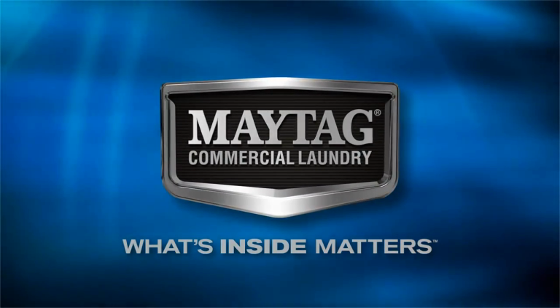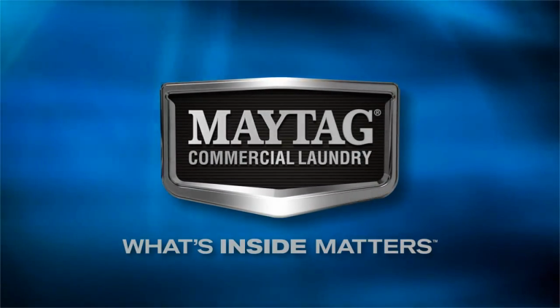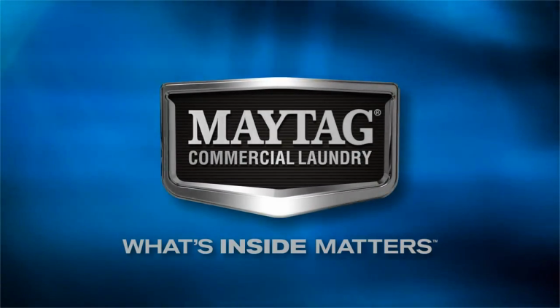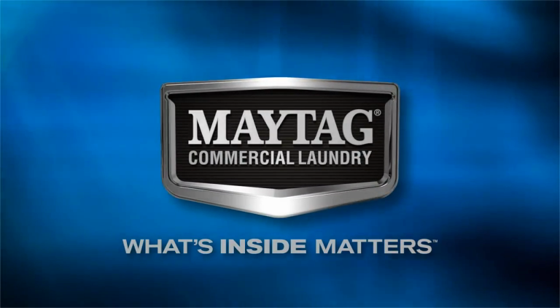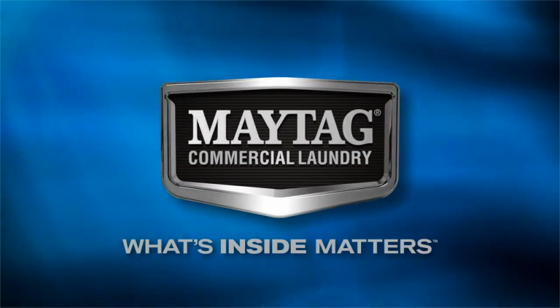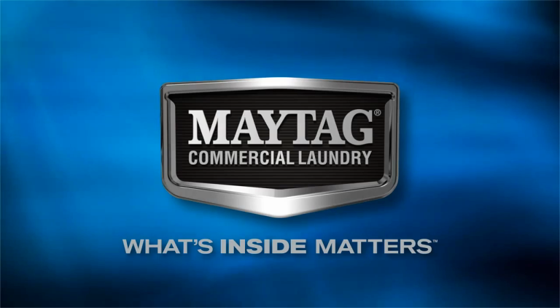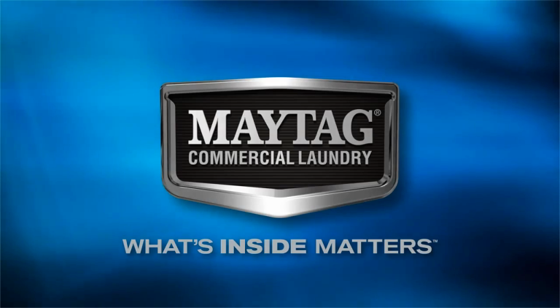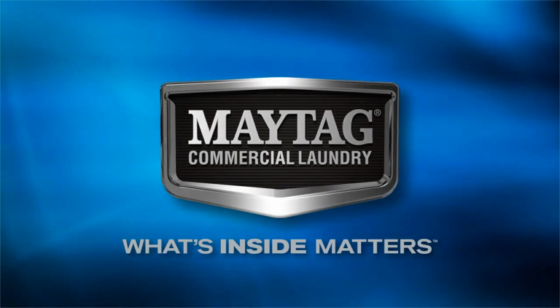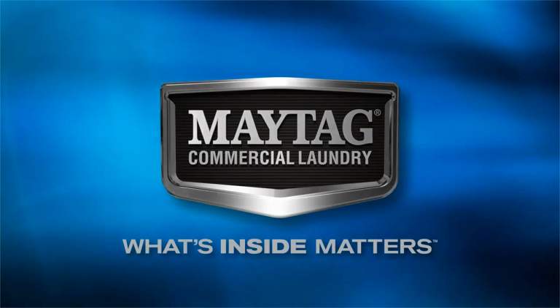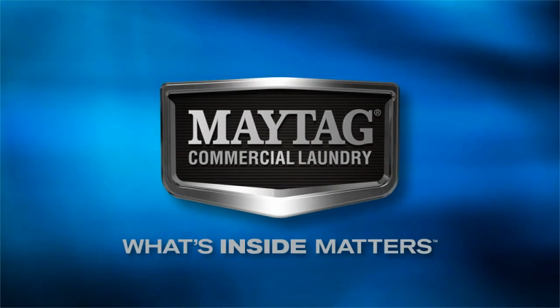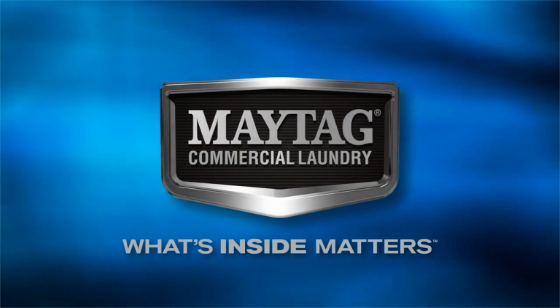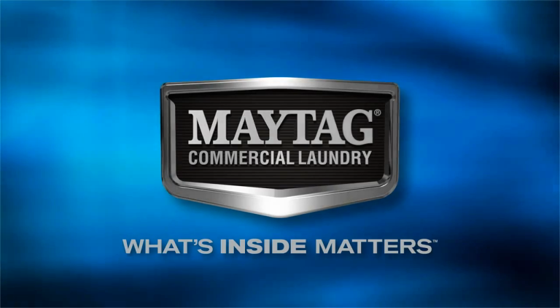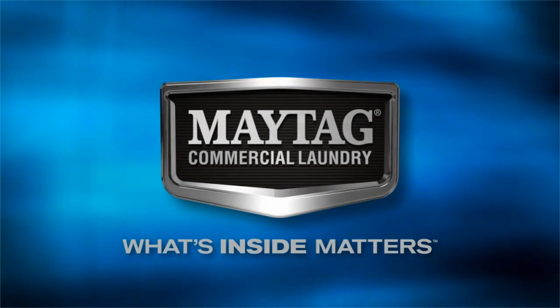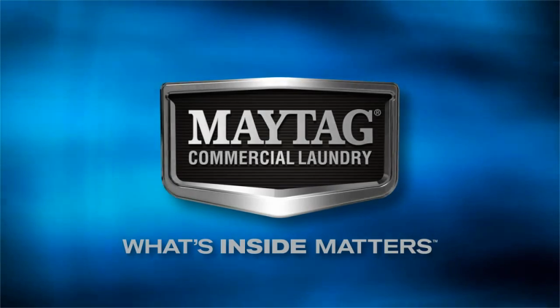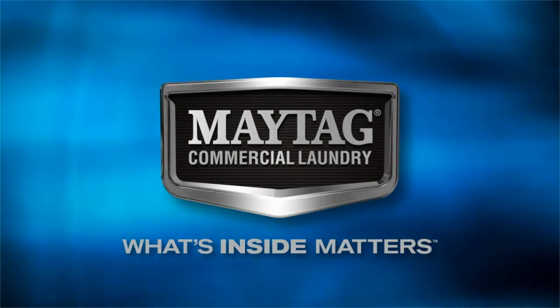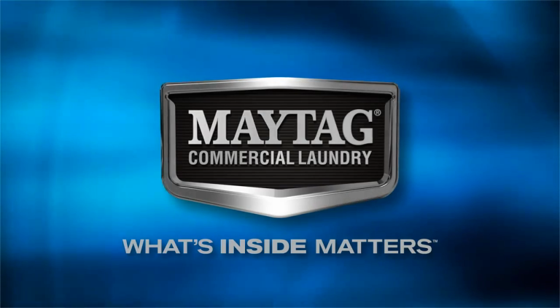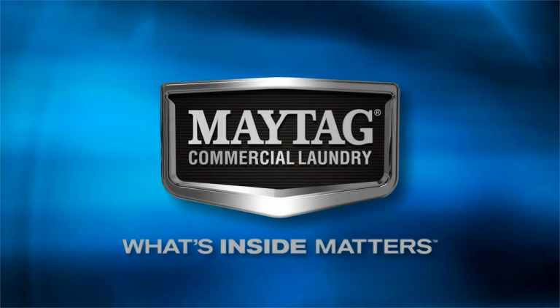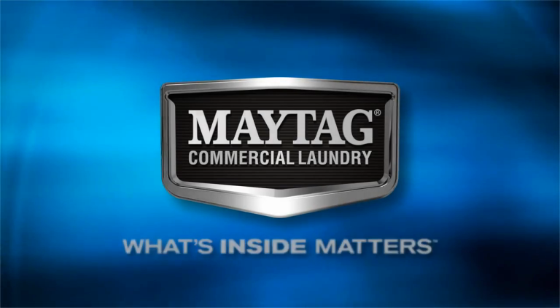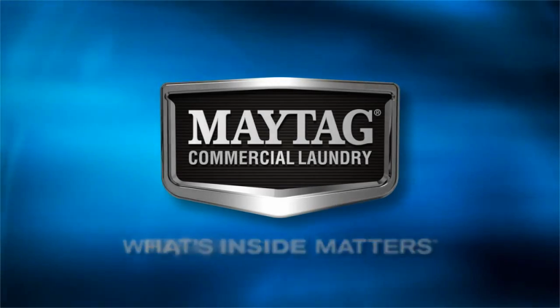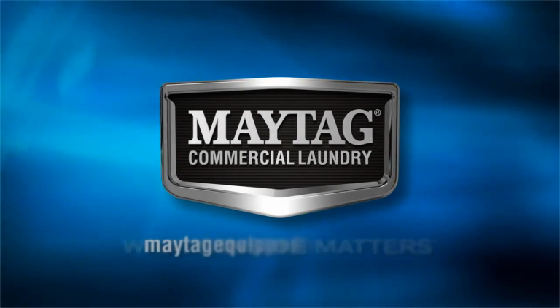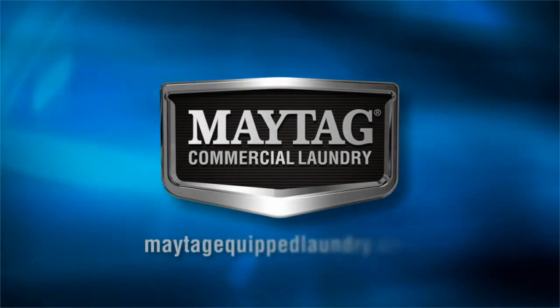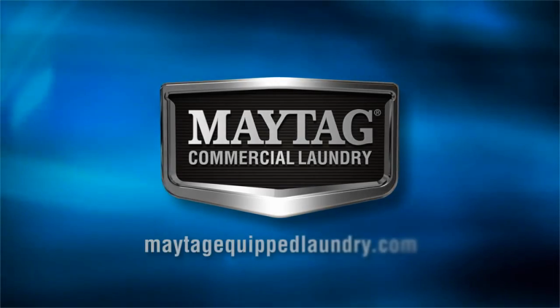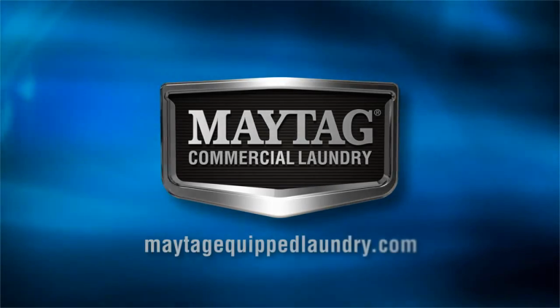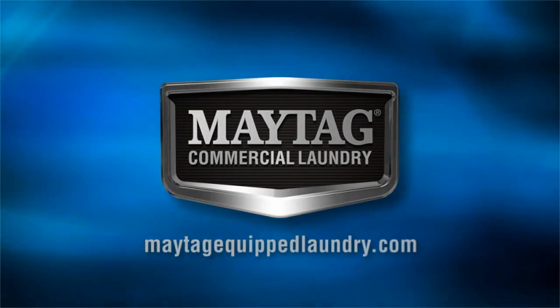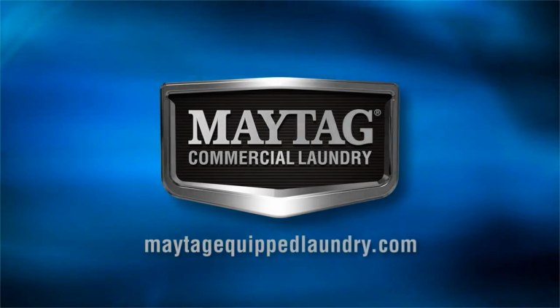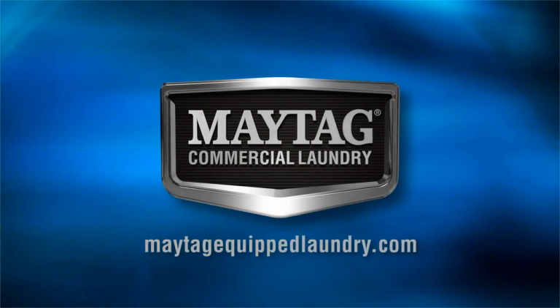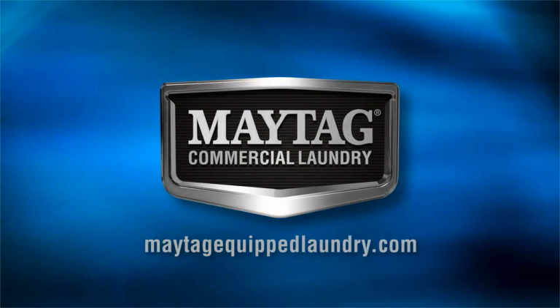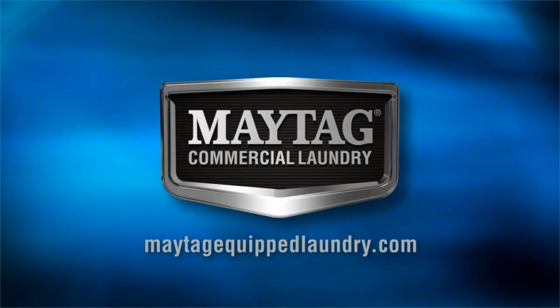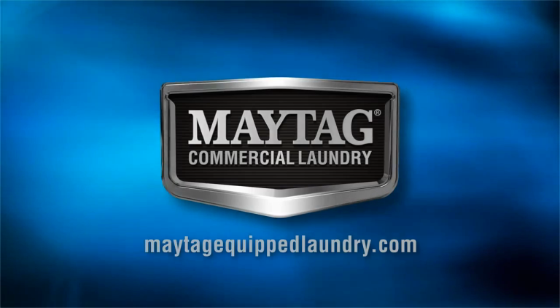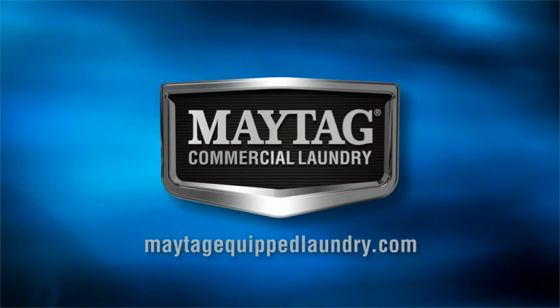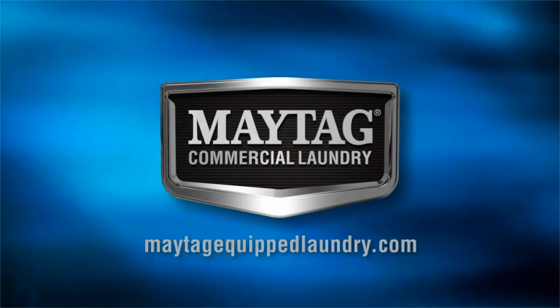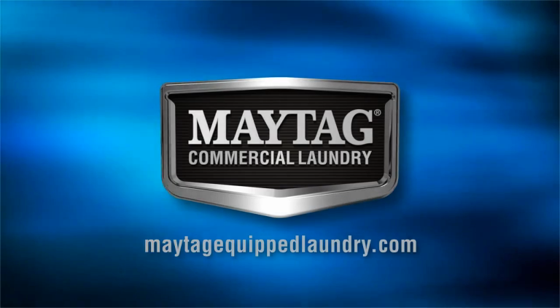Talk to your independent Maytag distributor to find out how to get started. And for more information, visit maytag-equipped-laundry.com.